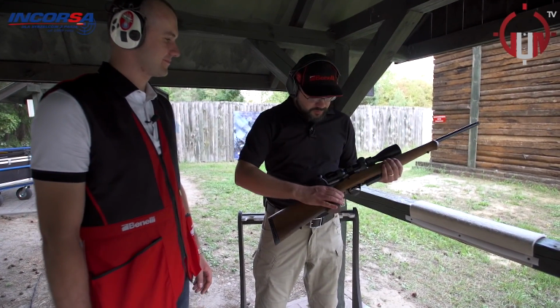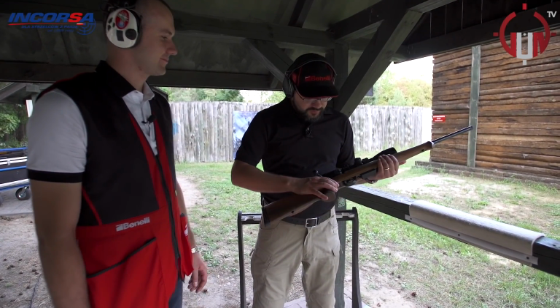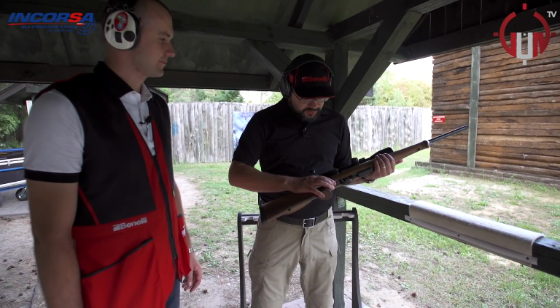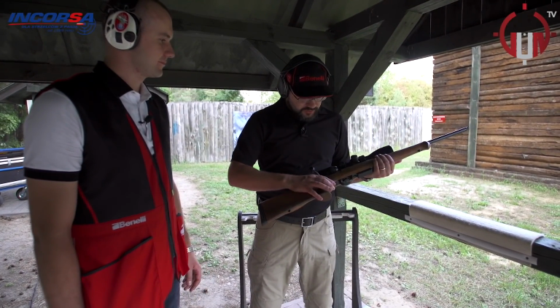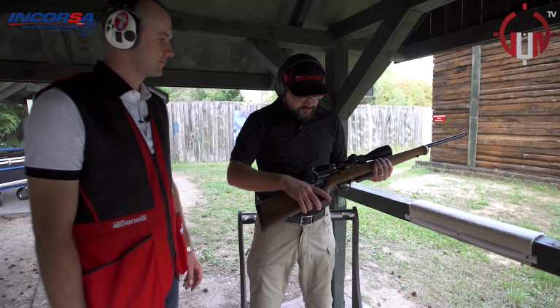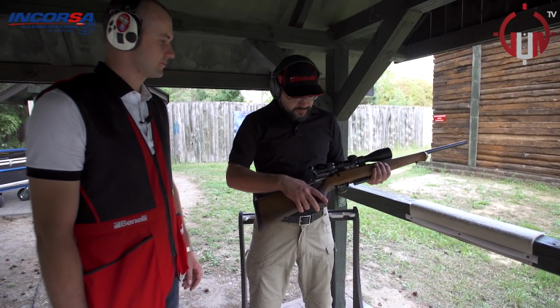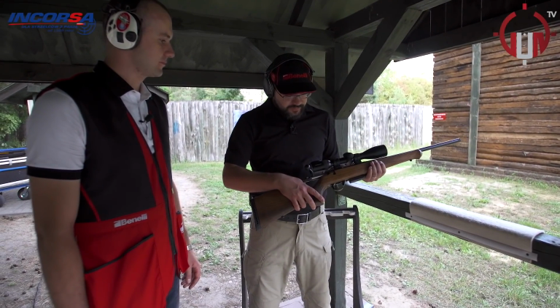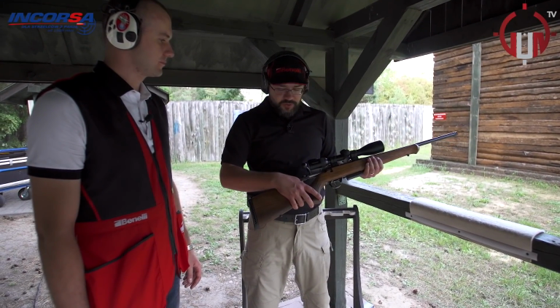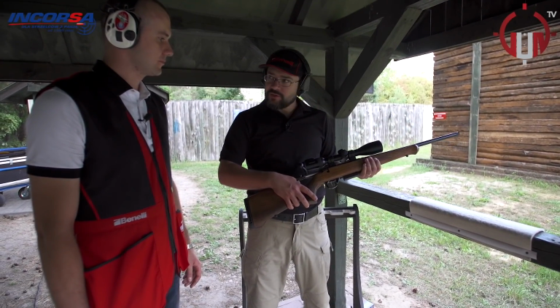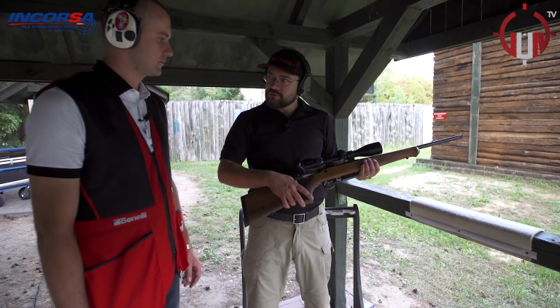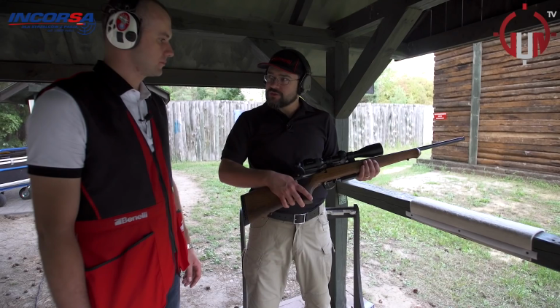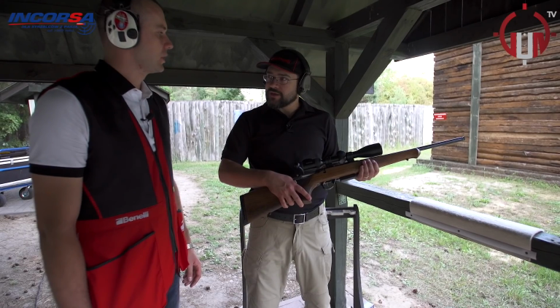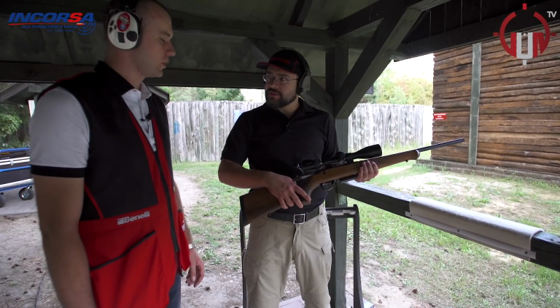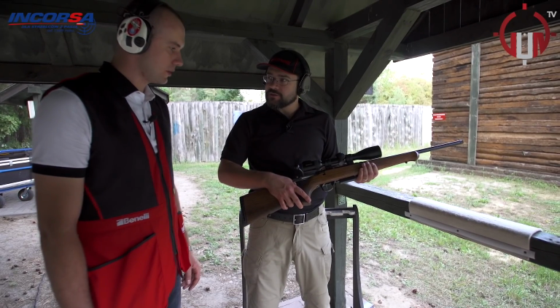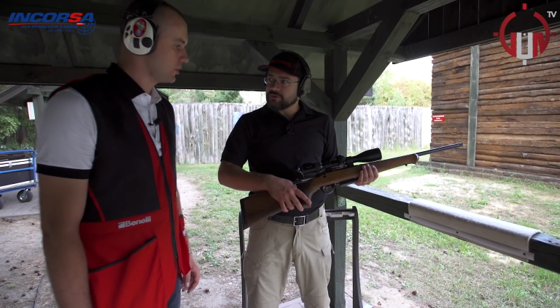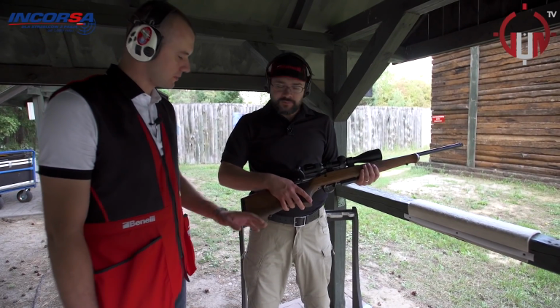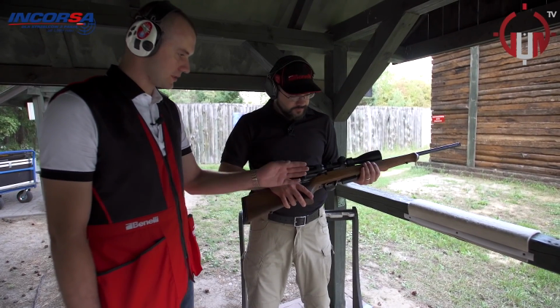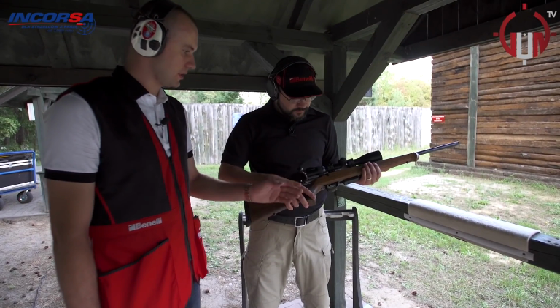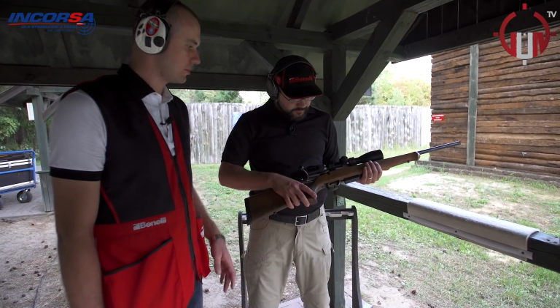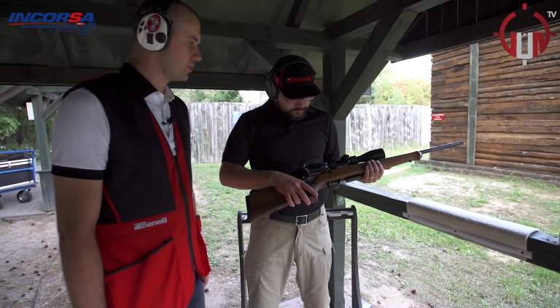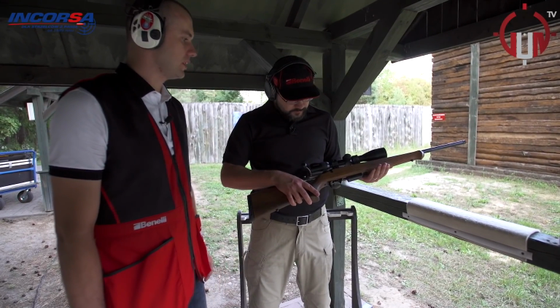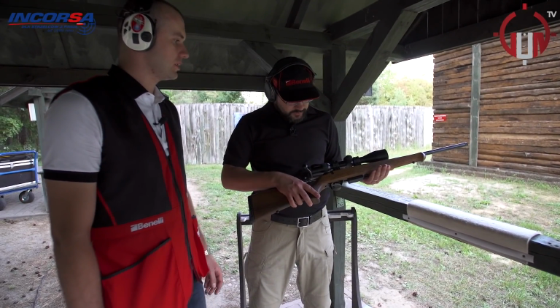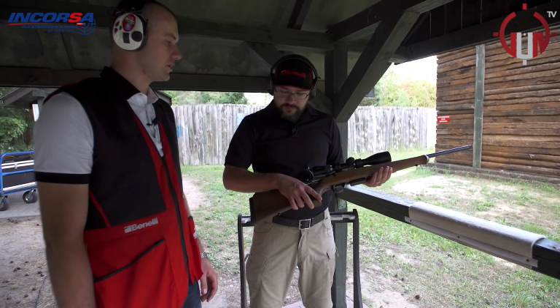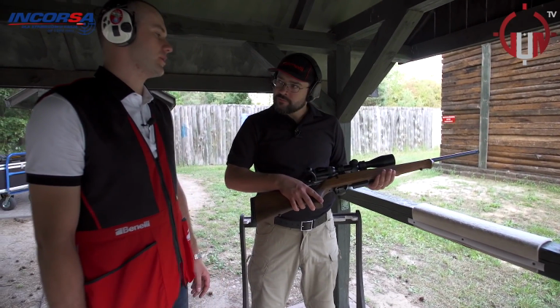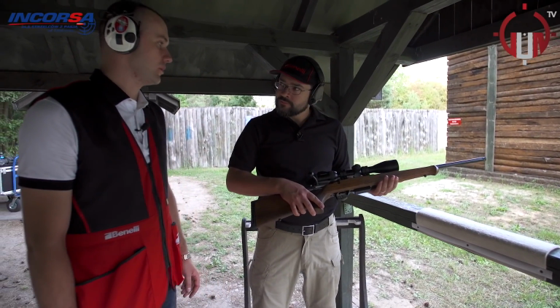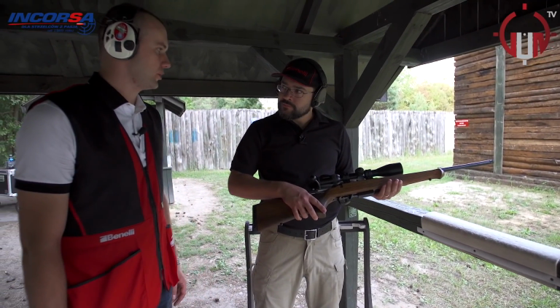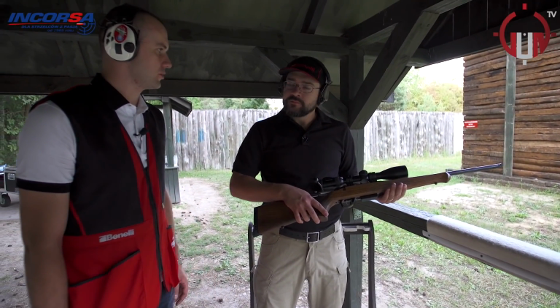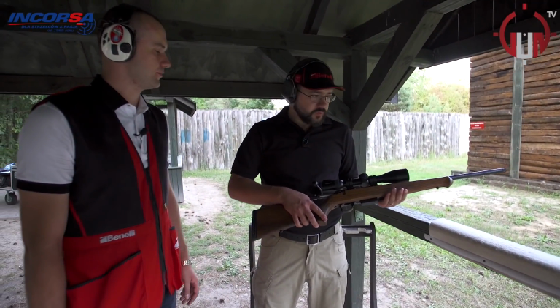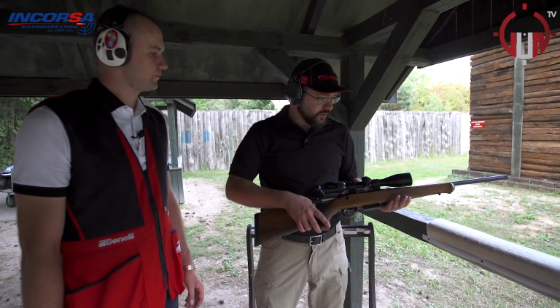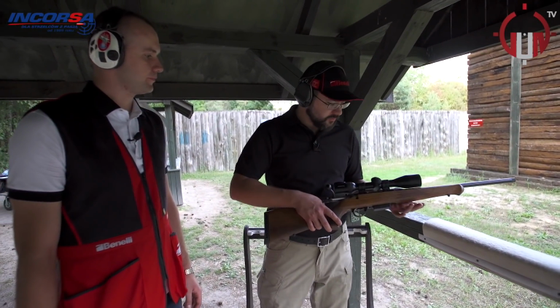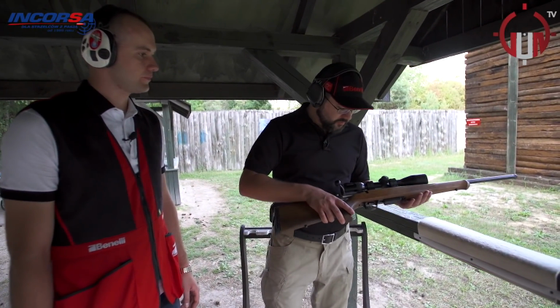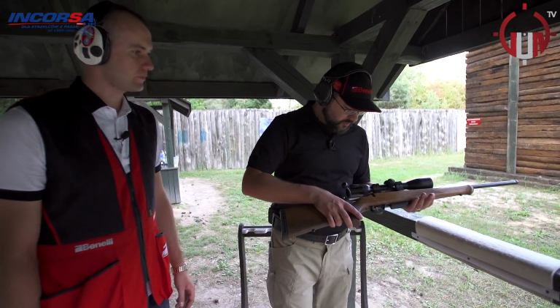Powiedz mi jeszcze tylko, tutaj ładujemy pojedynczo, czy tu jest magazynek? Jest magazynek w tej broni, ale na strzelnicy ładujemy pojedynczo. To próbujemy.